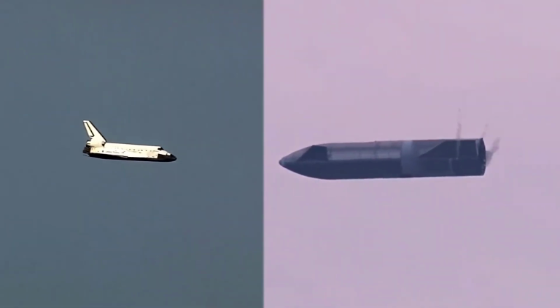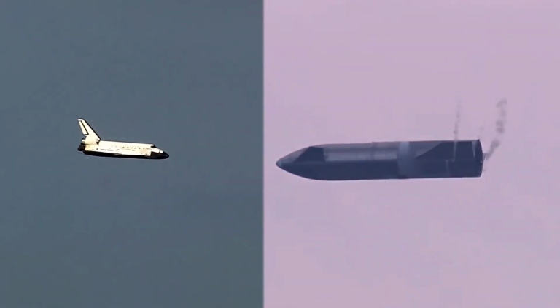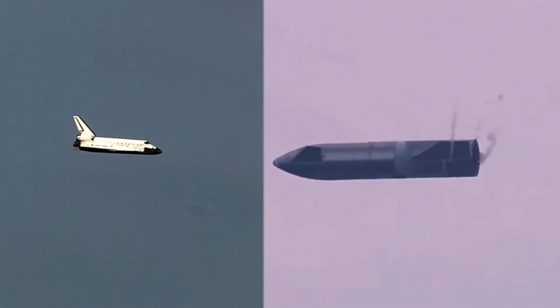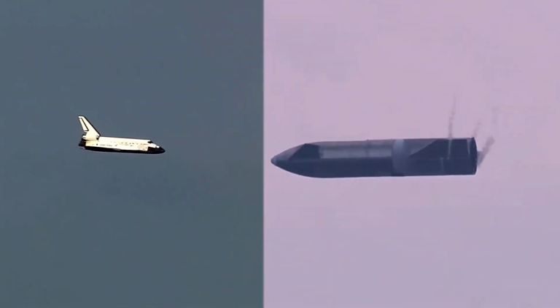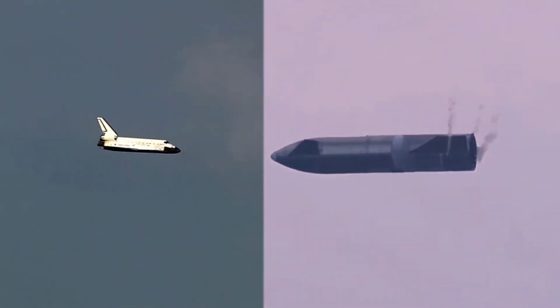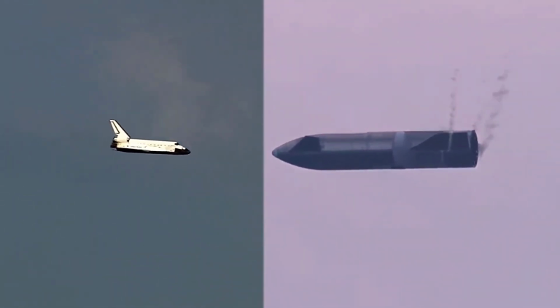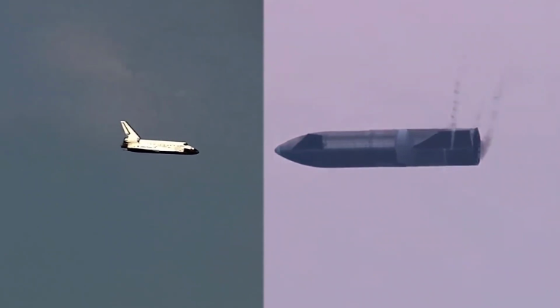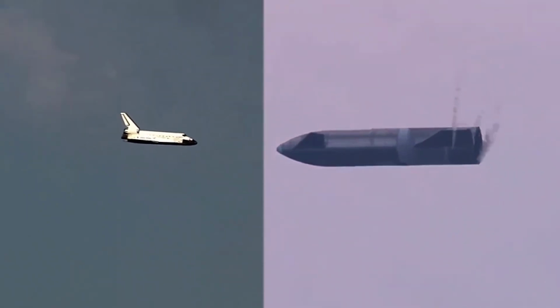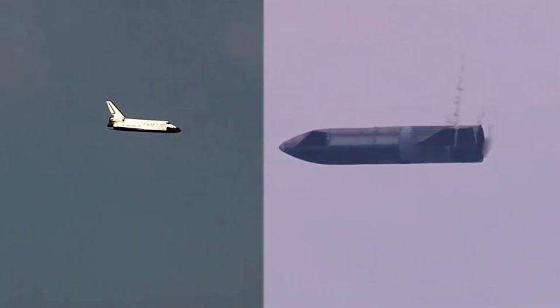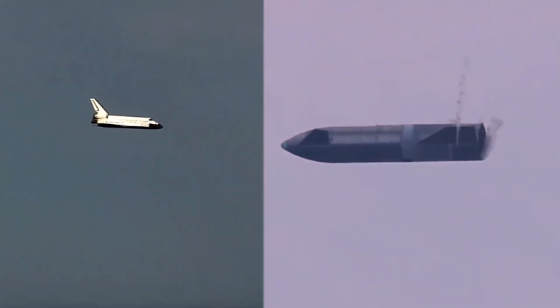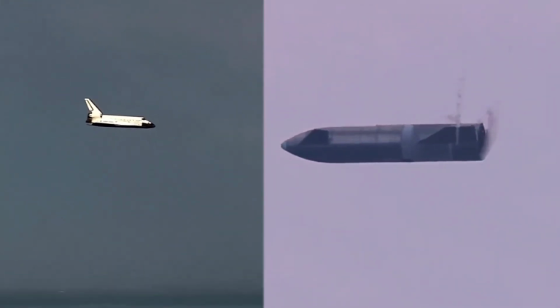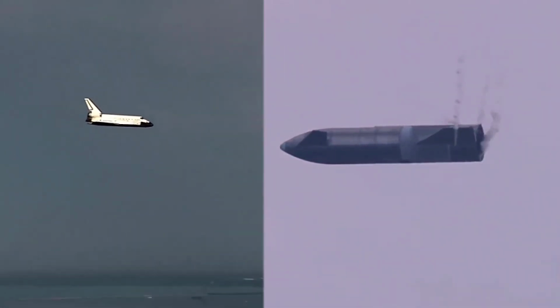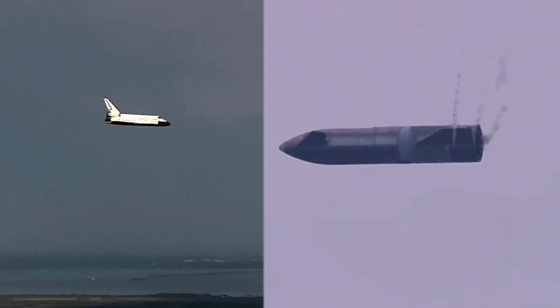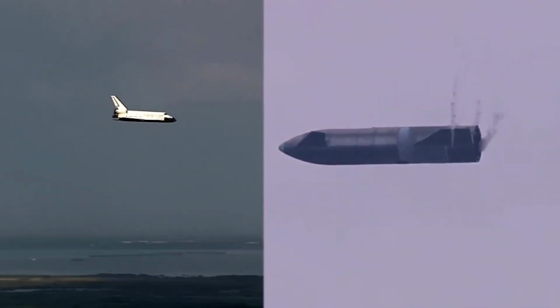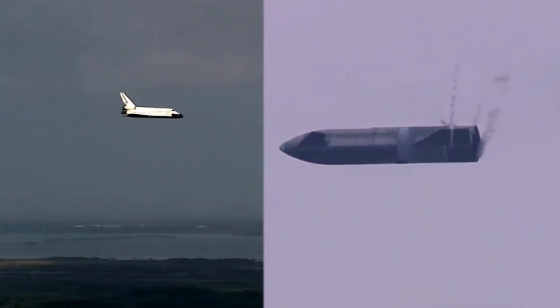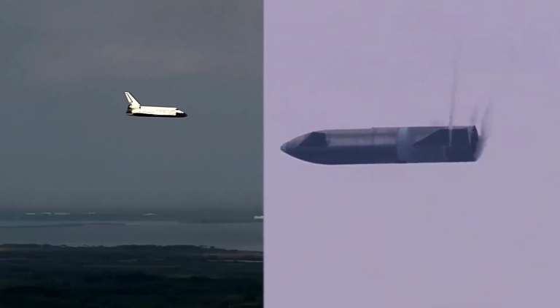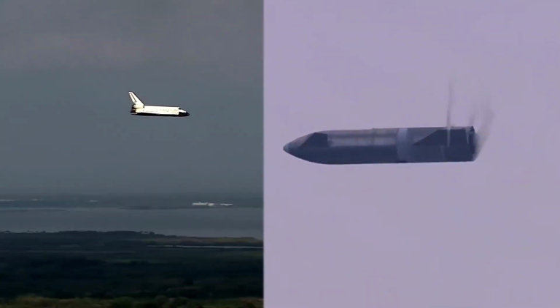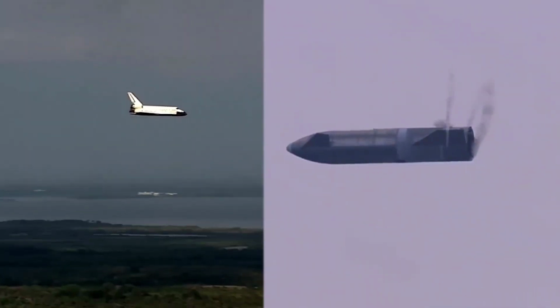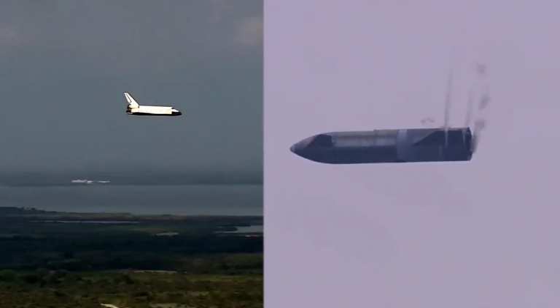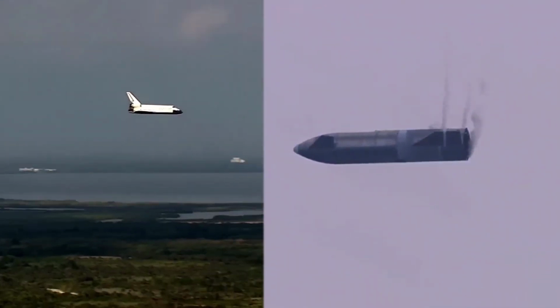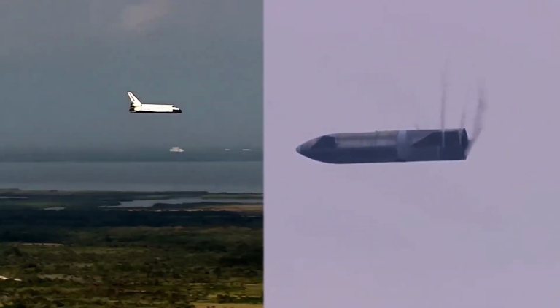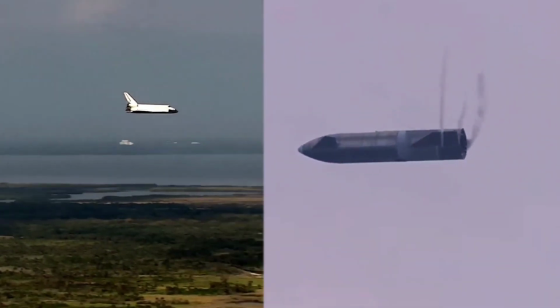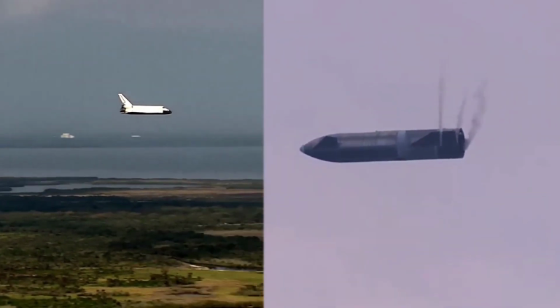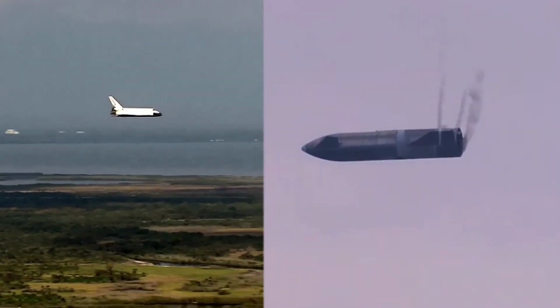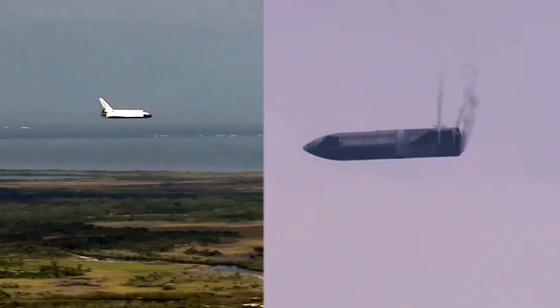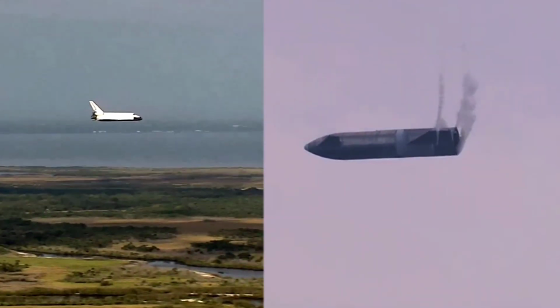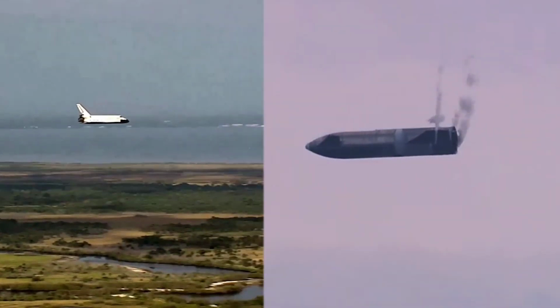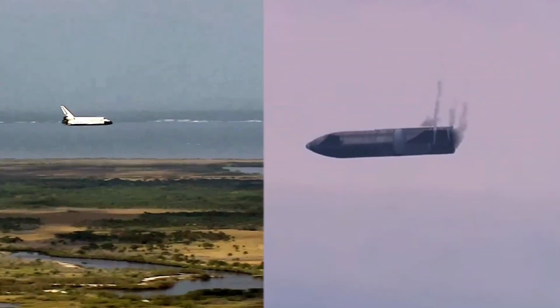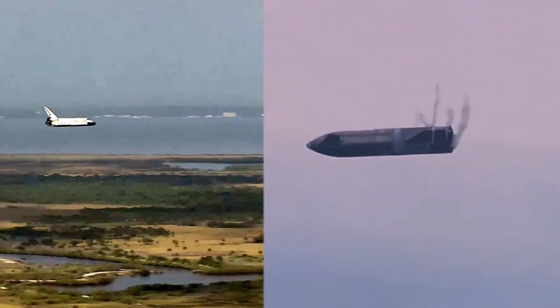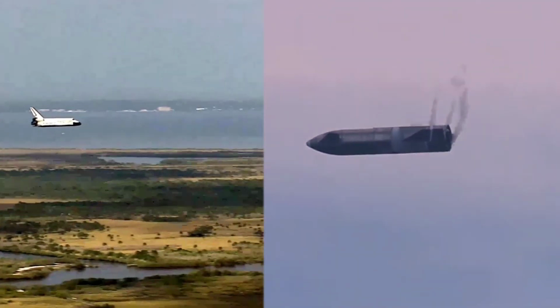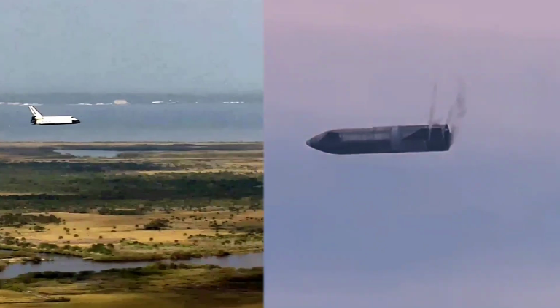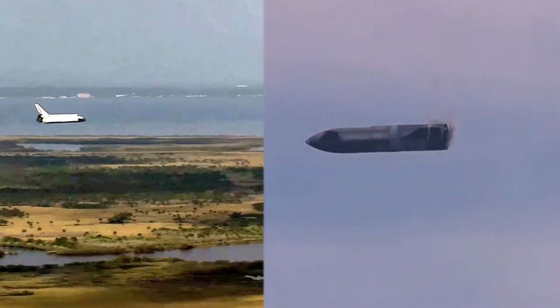We're preparing to light three Raptor engines to begin the flip sequence. It'll culminate with landing on the landing pad in Boca Chica.